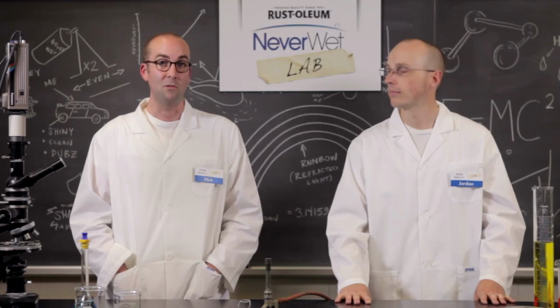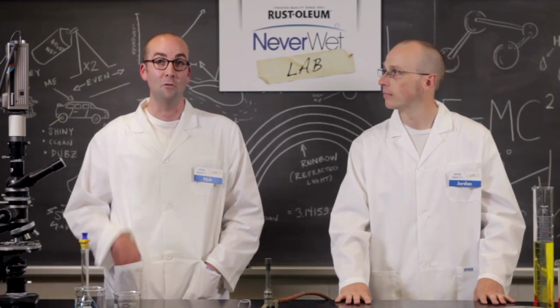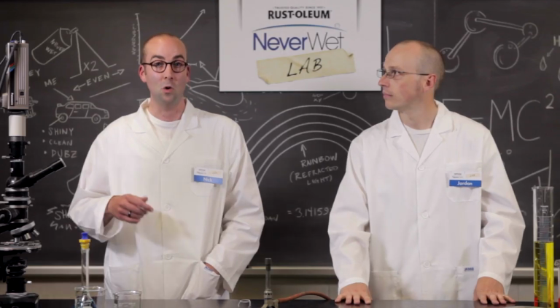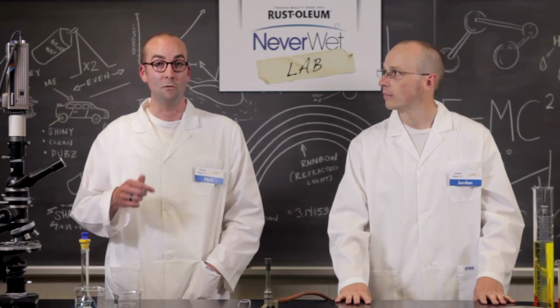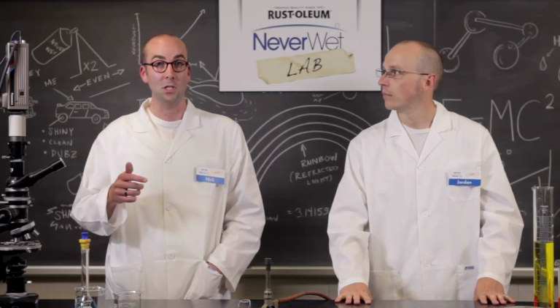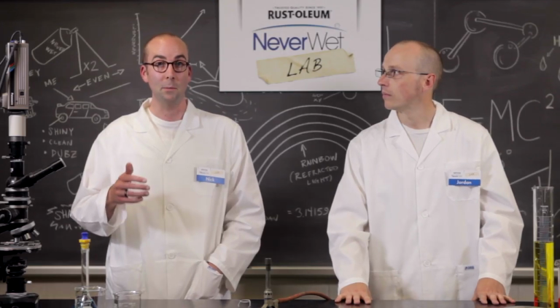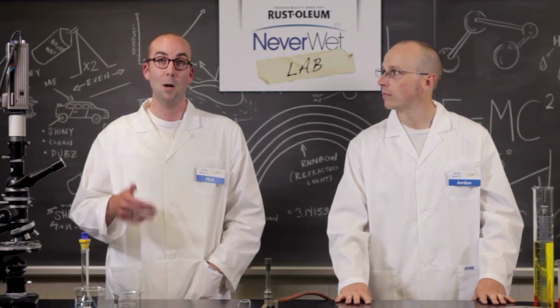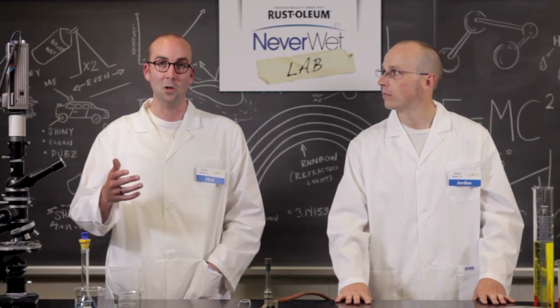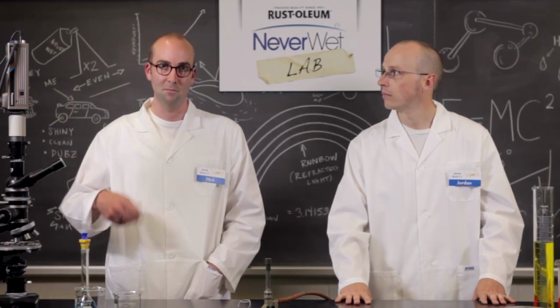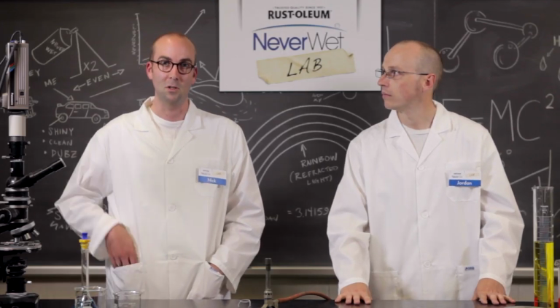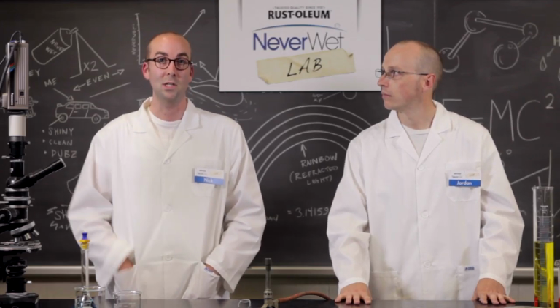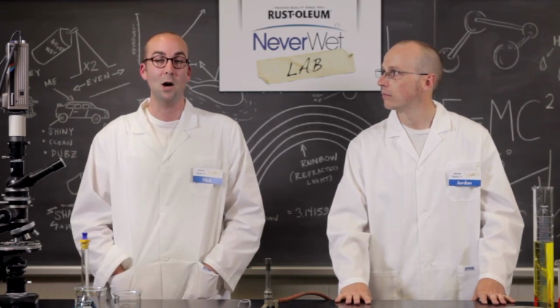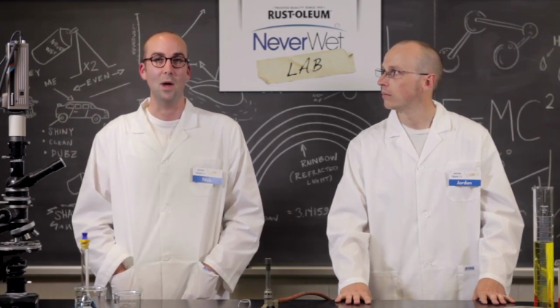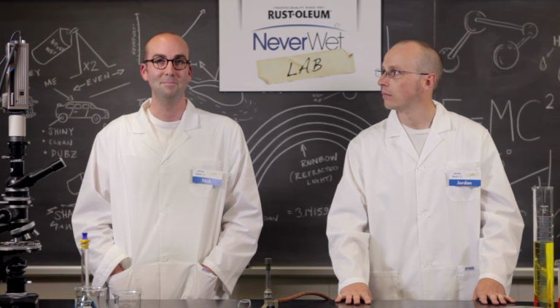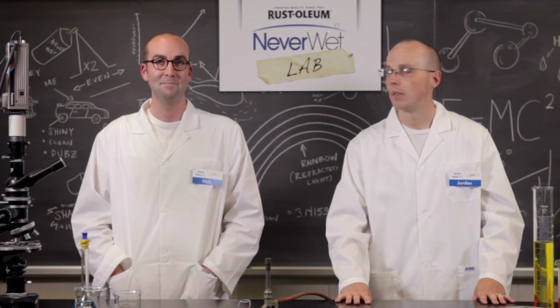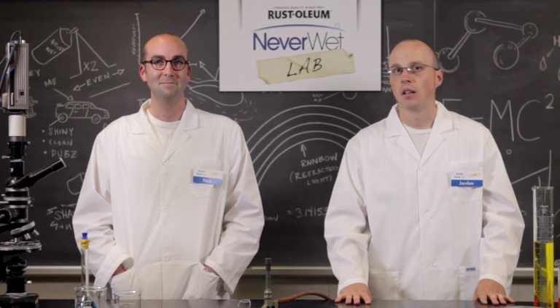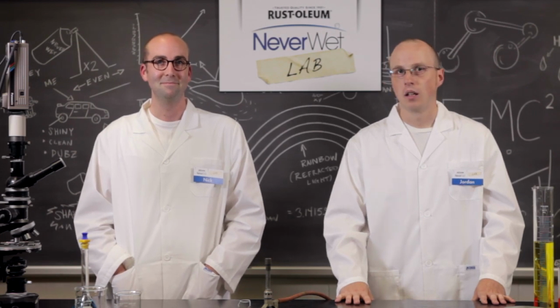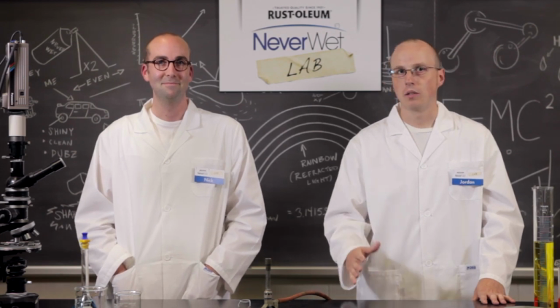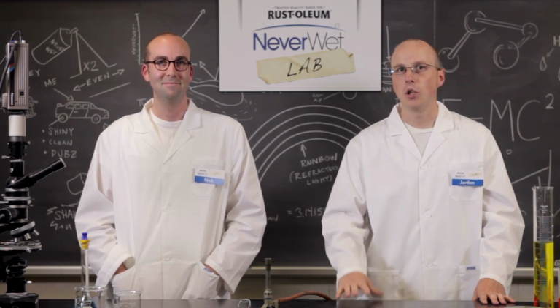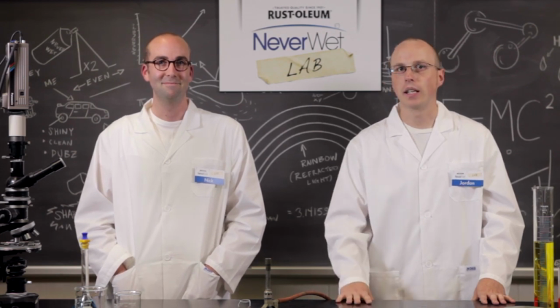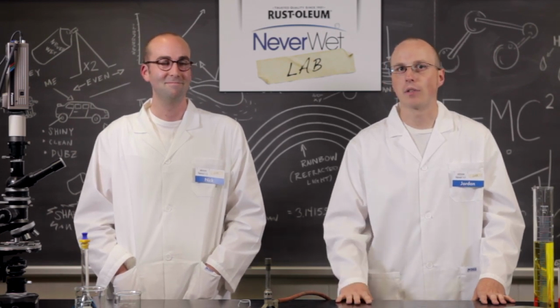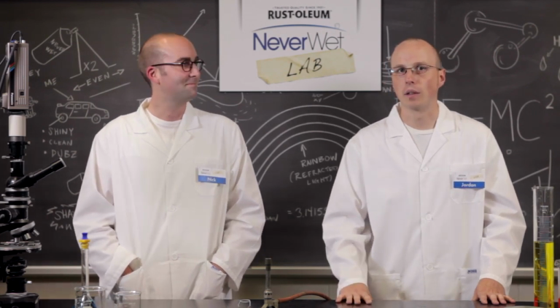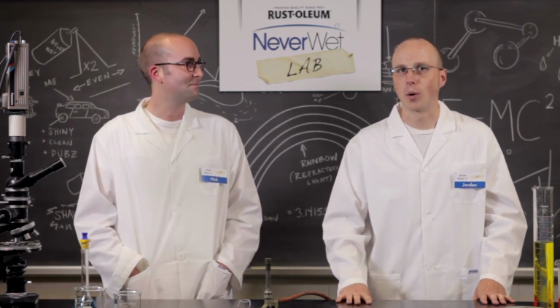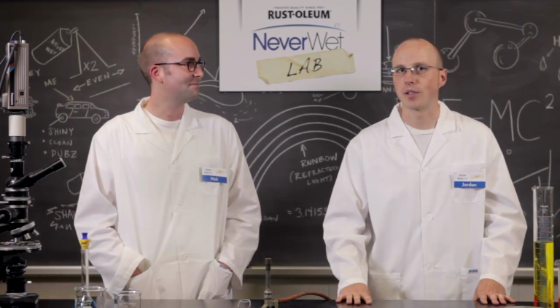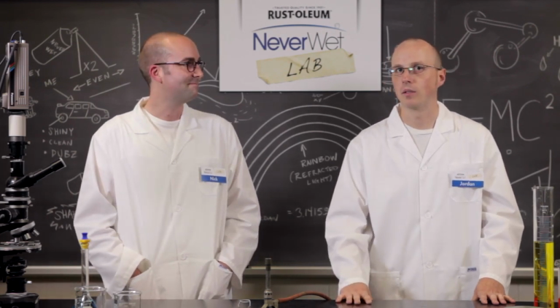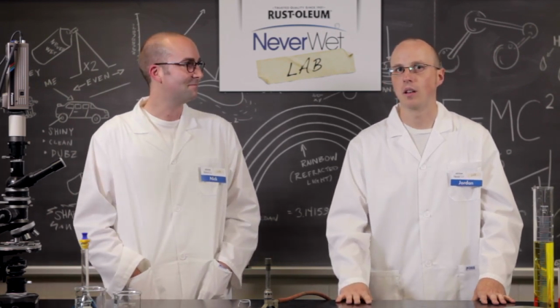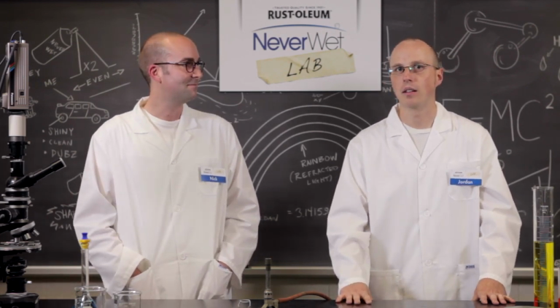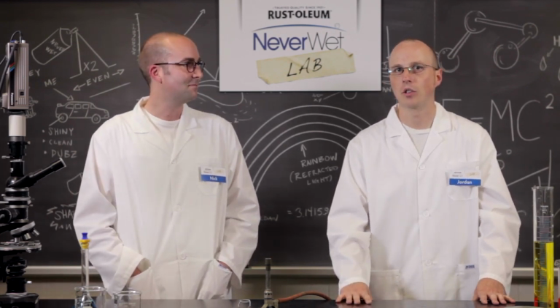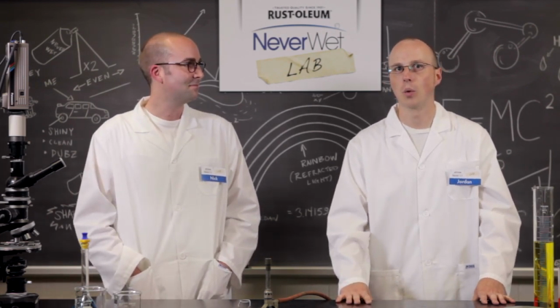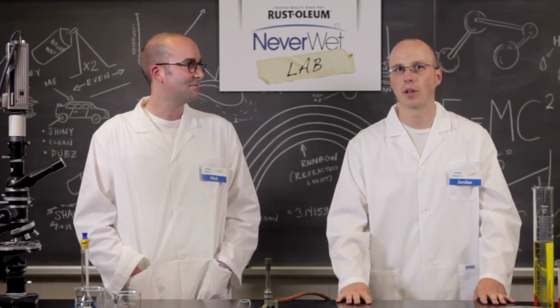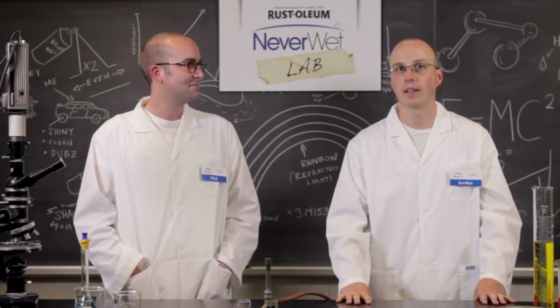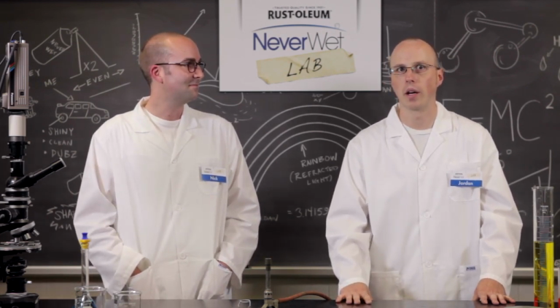If you've got a video of your own experiment, upload it so we can see how it went — using Neverwet, of course. Not goats or anything weird.